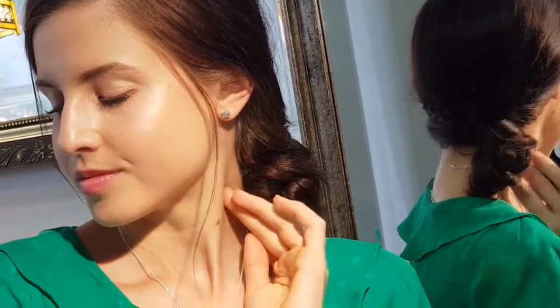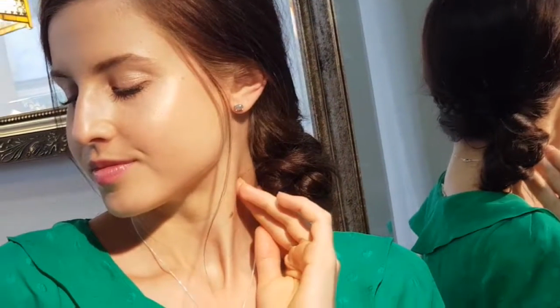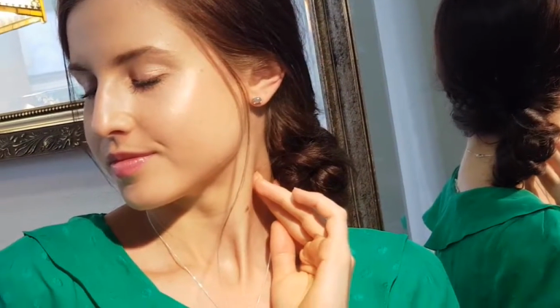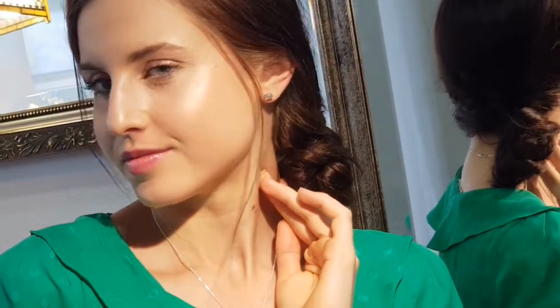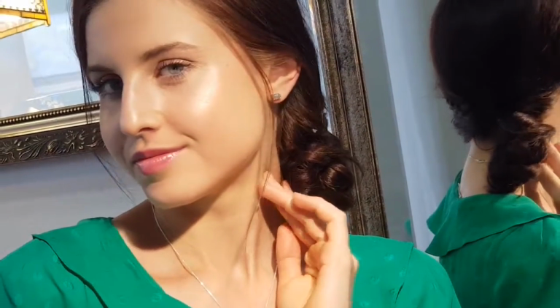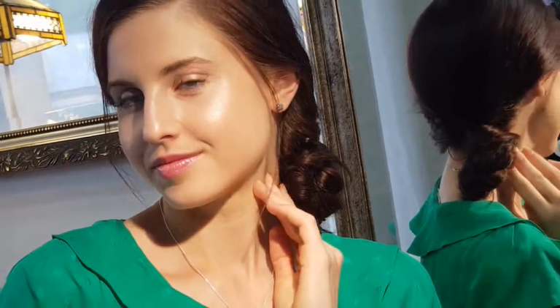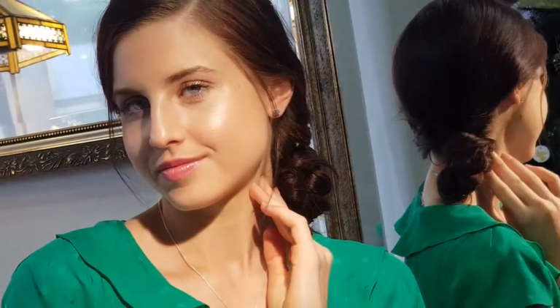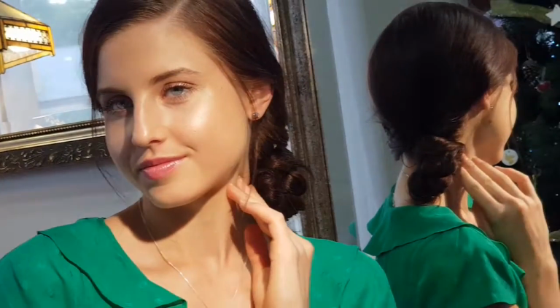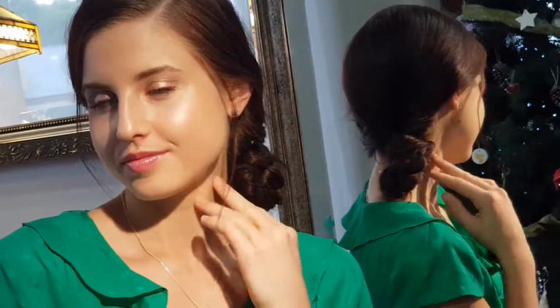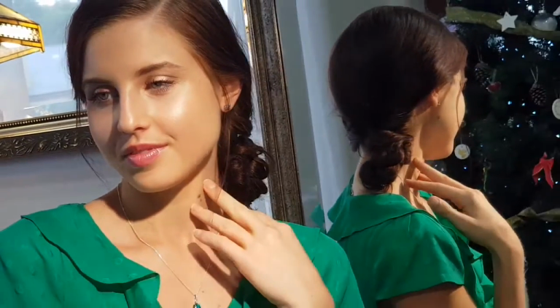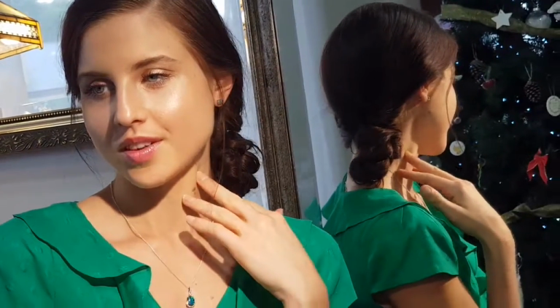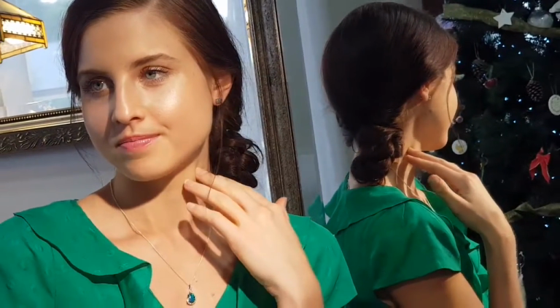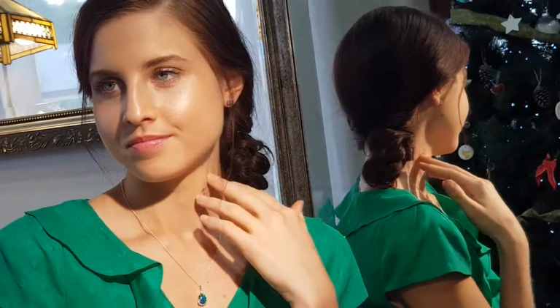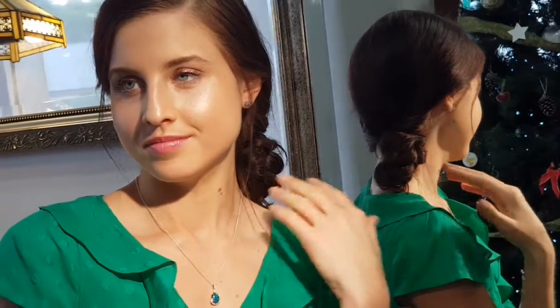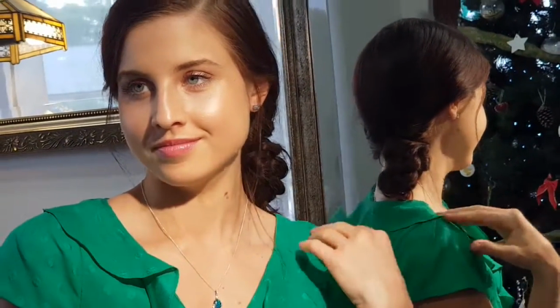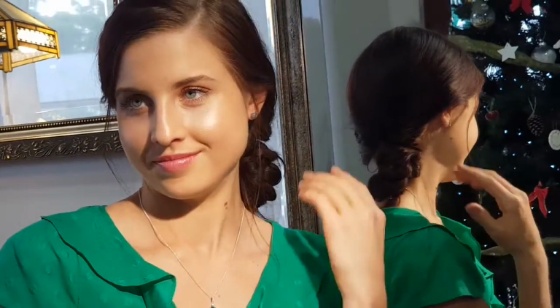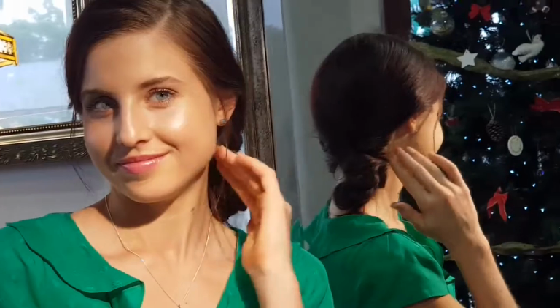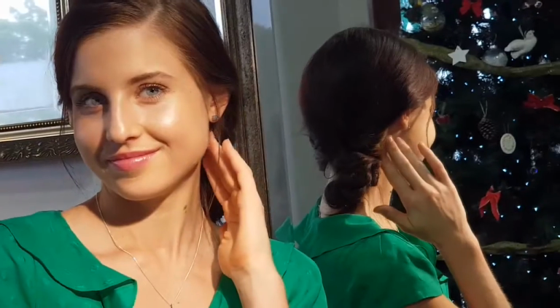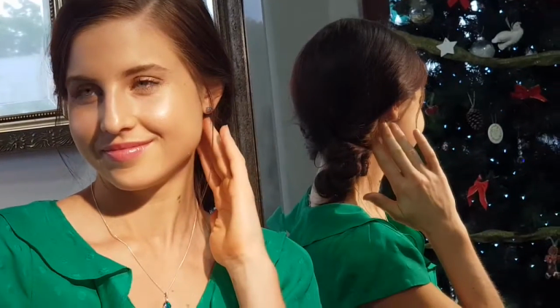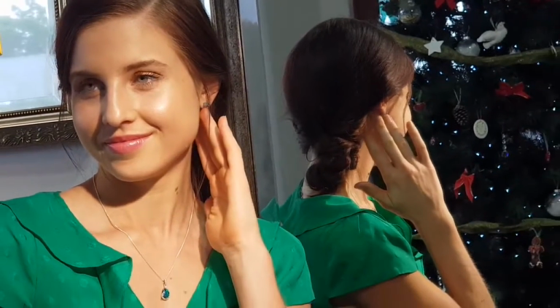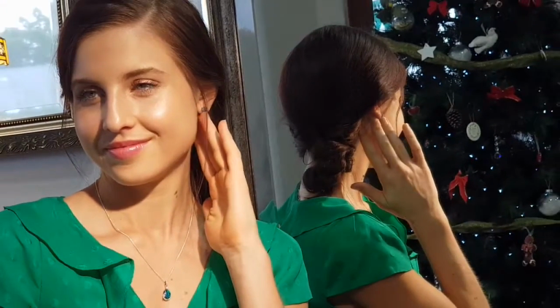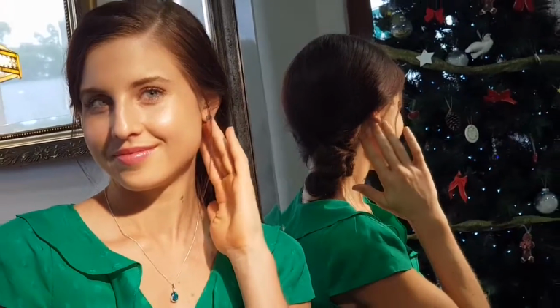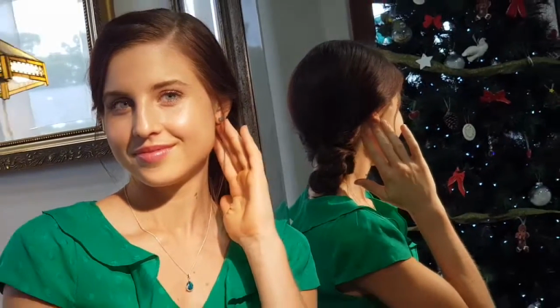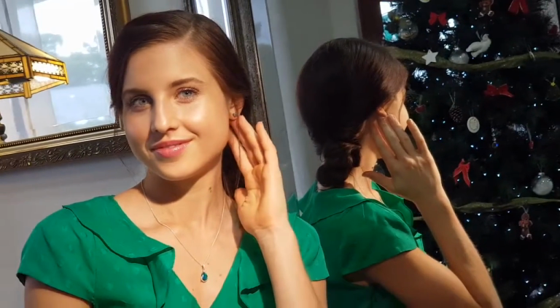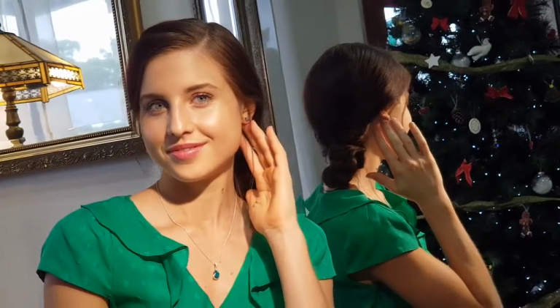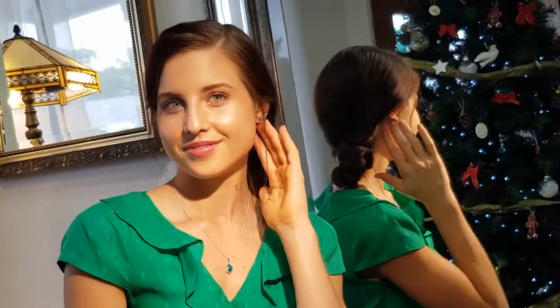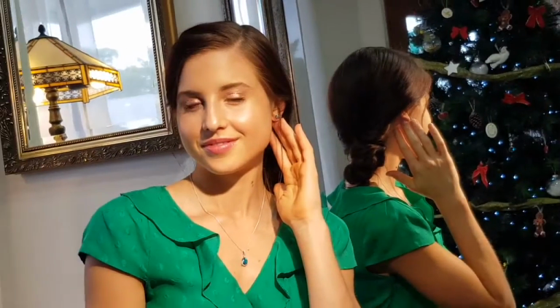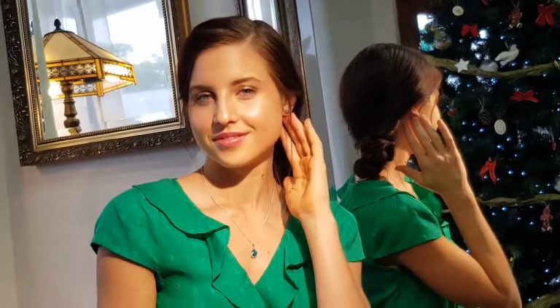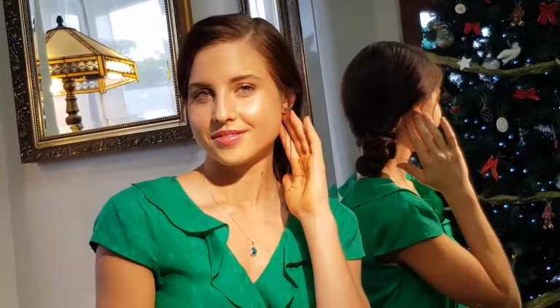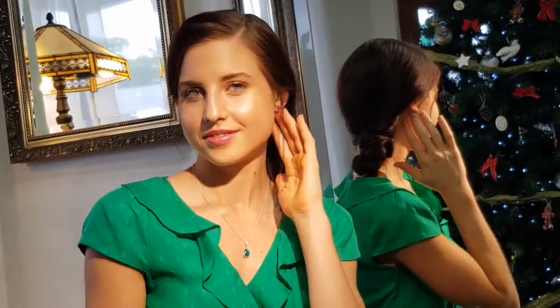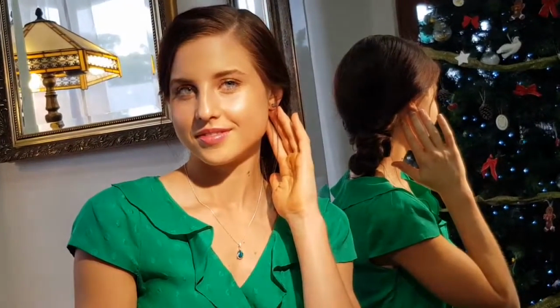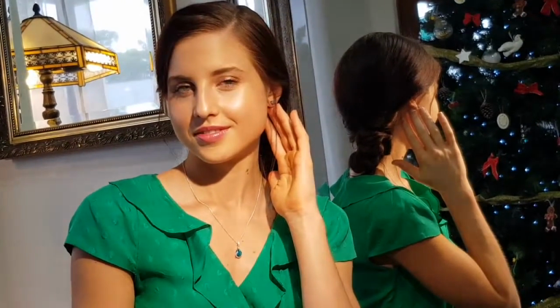They're lovely, they're looking good with the green you're wearing too, and matching your eyes — they're doing both.